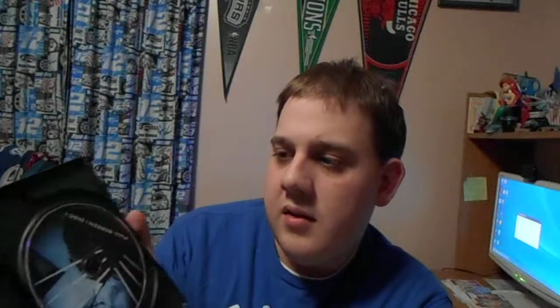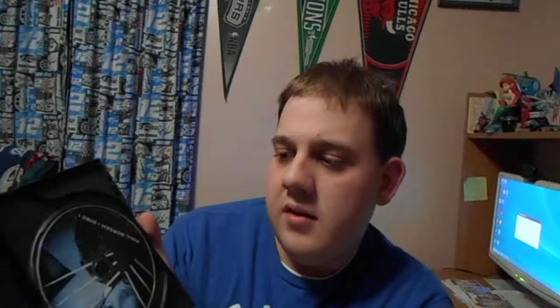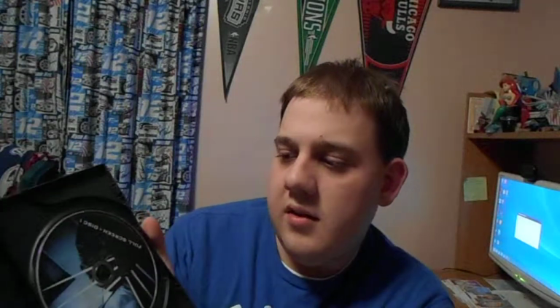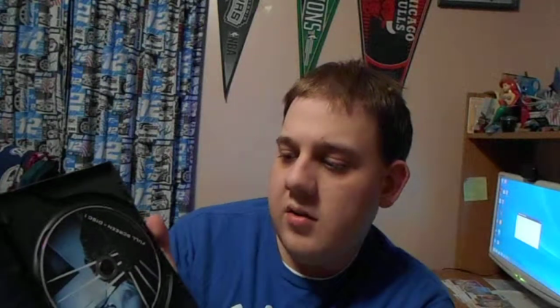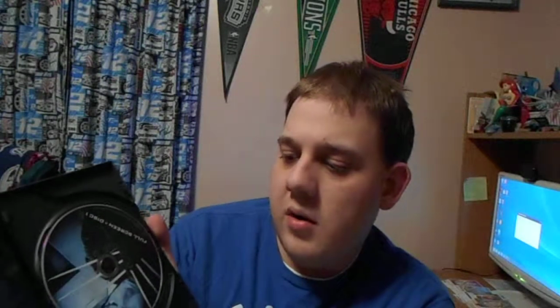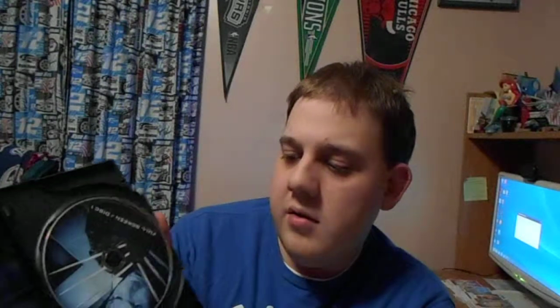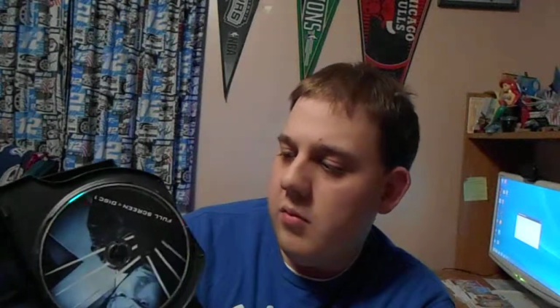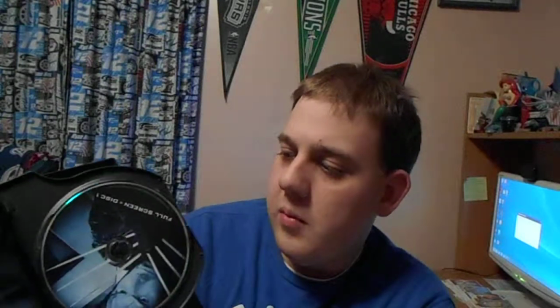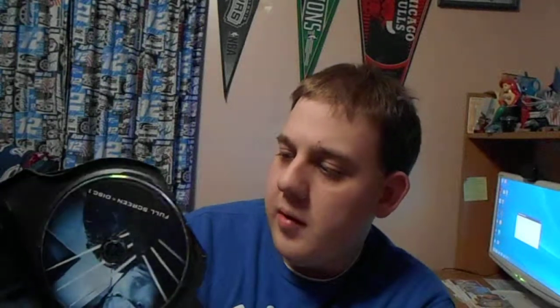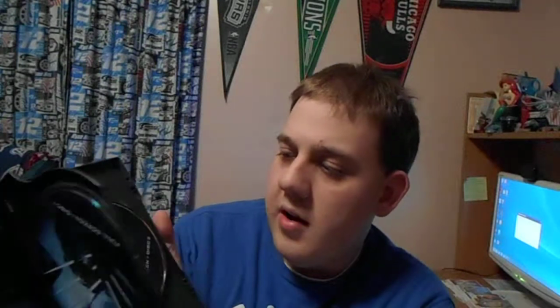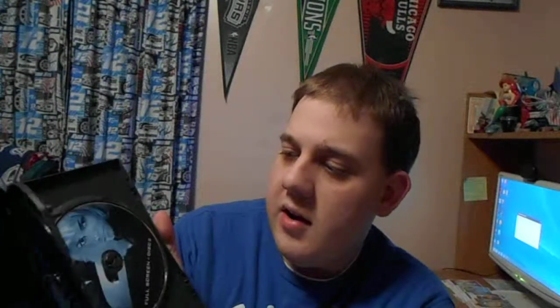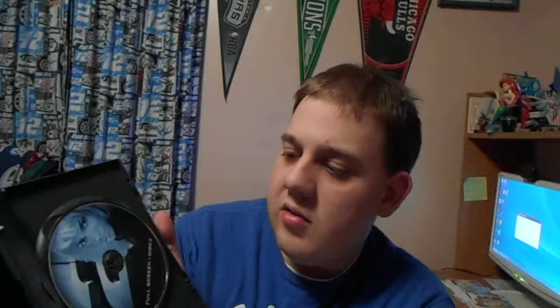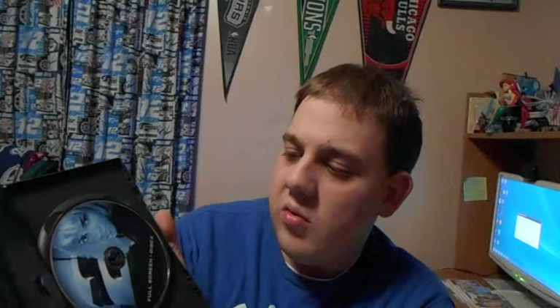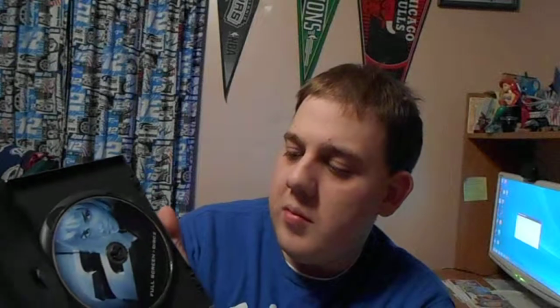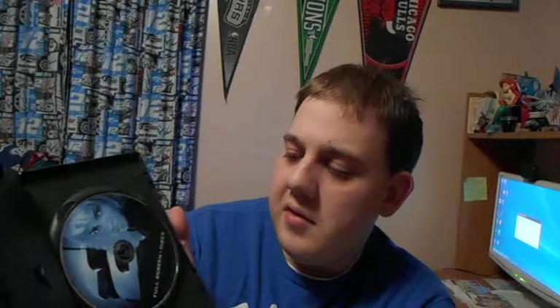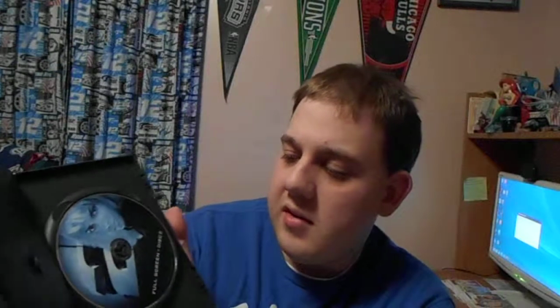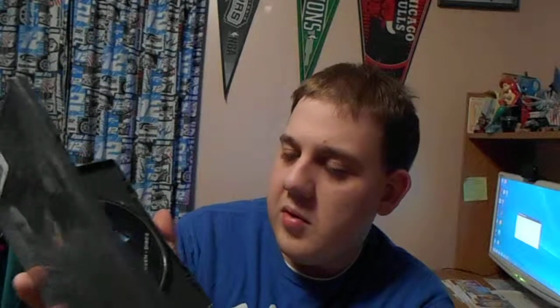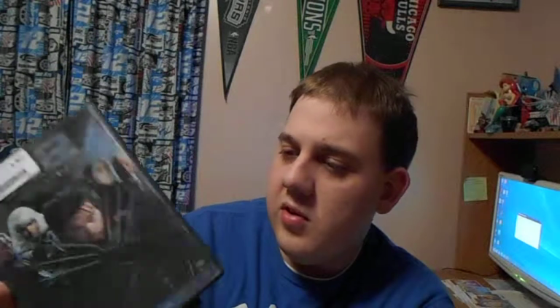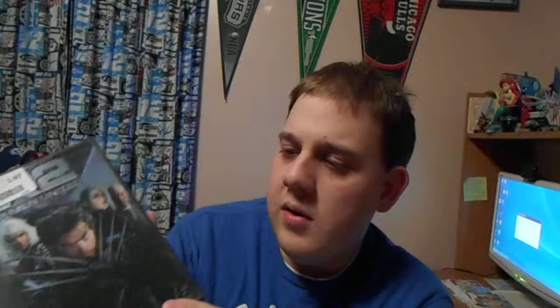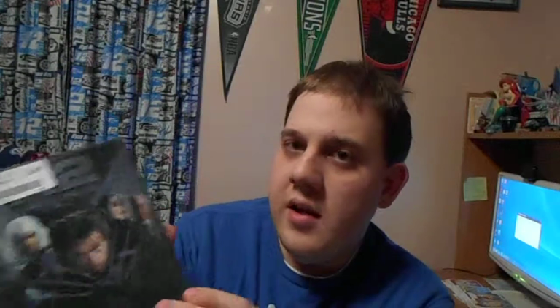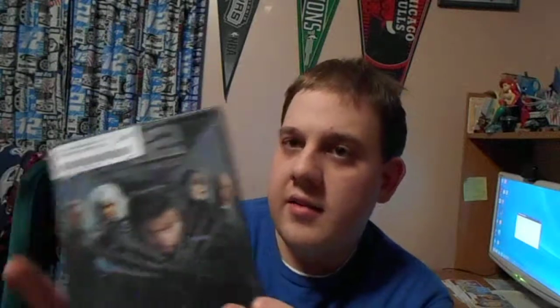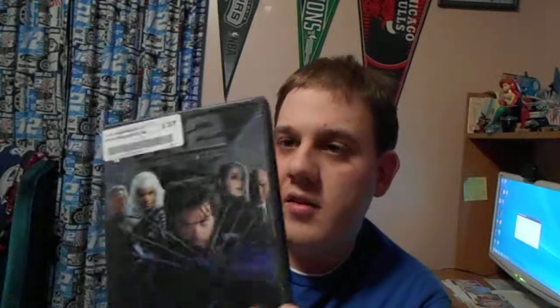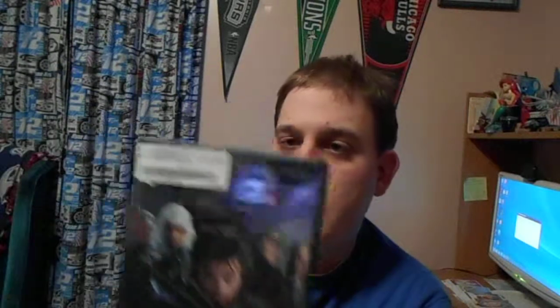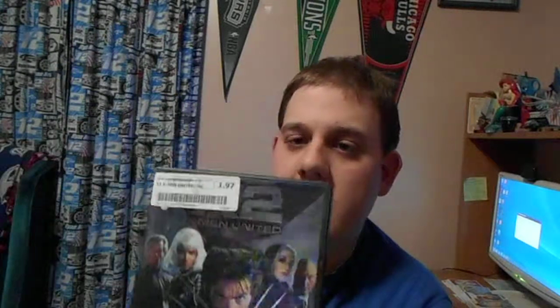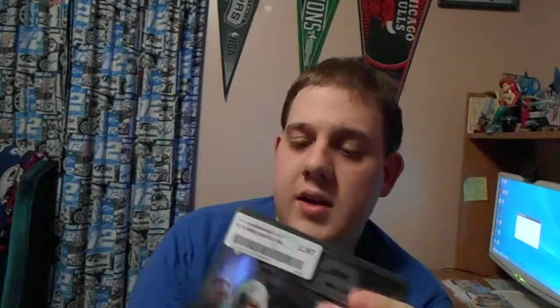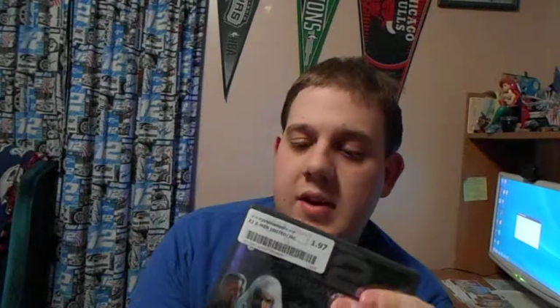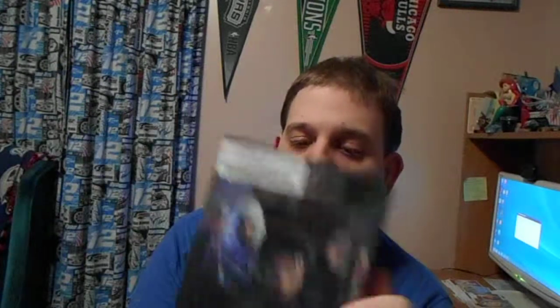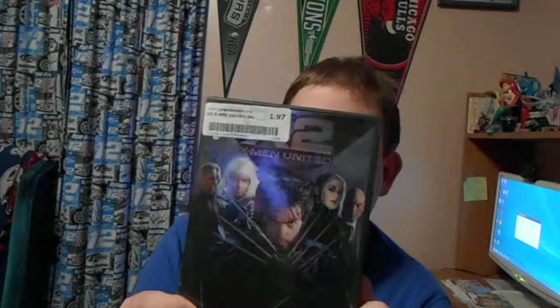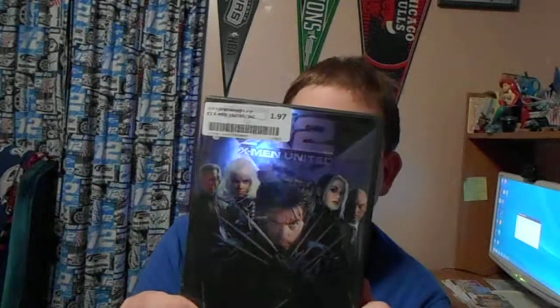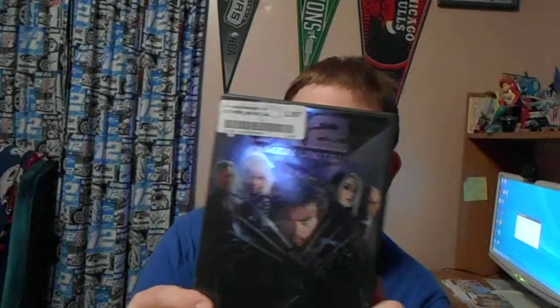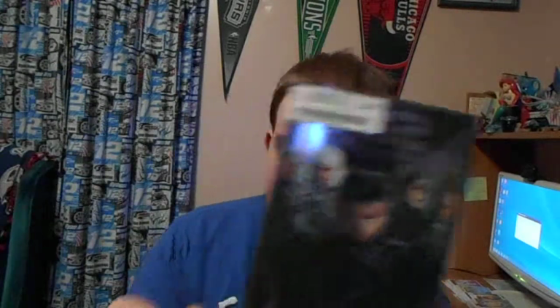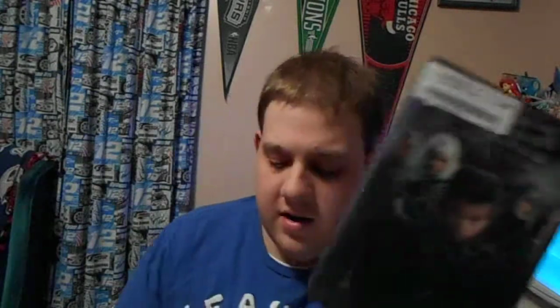There you see disc one with Wolverine on it, and Storm on disc number two. Let's look at the 2003 DVD of X2: X-Men United.